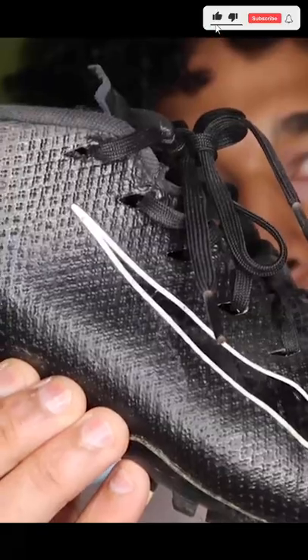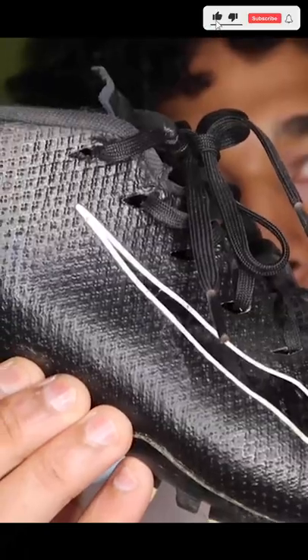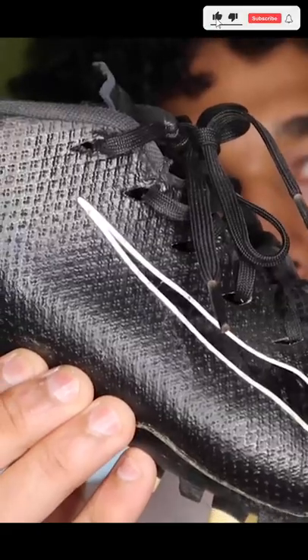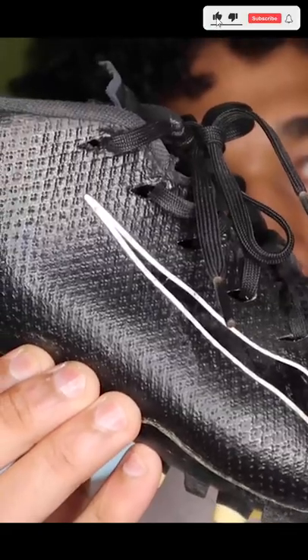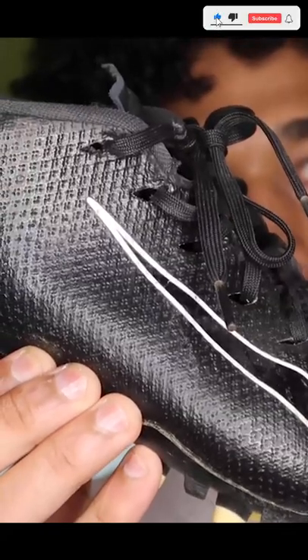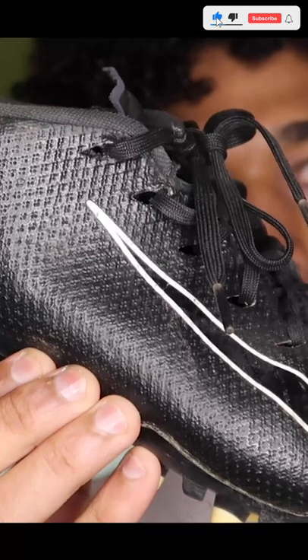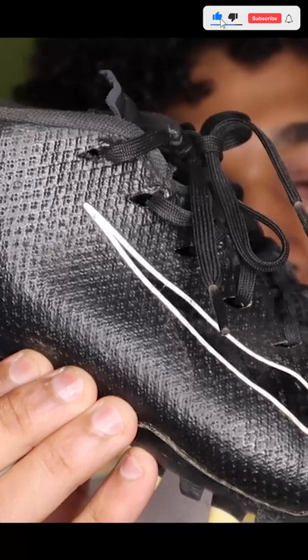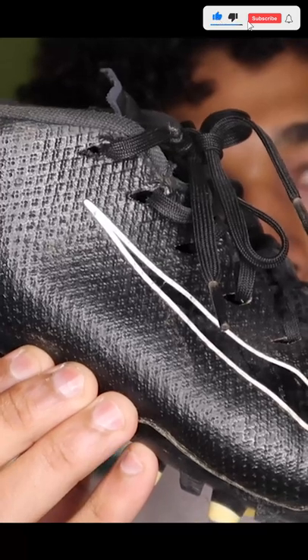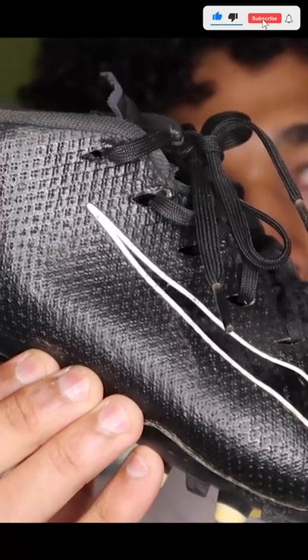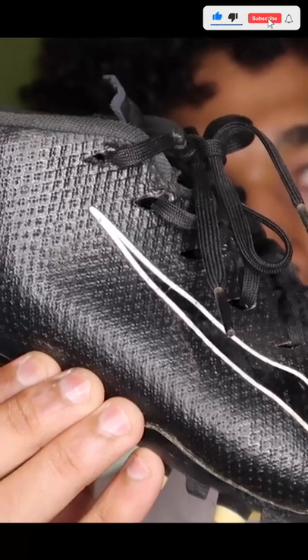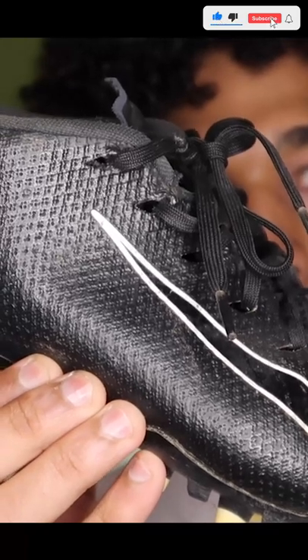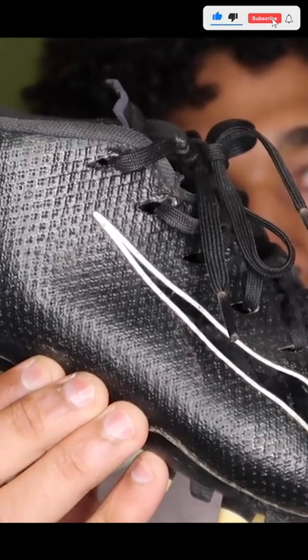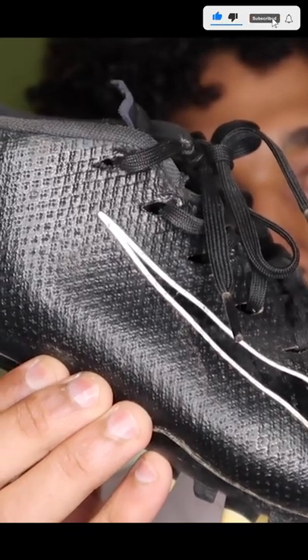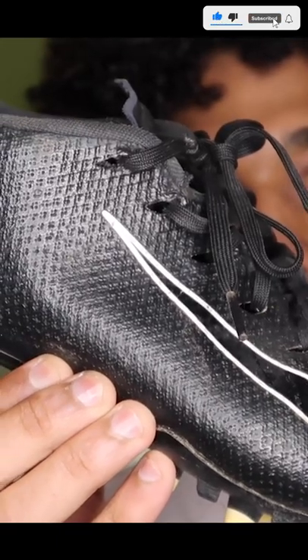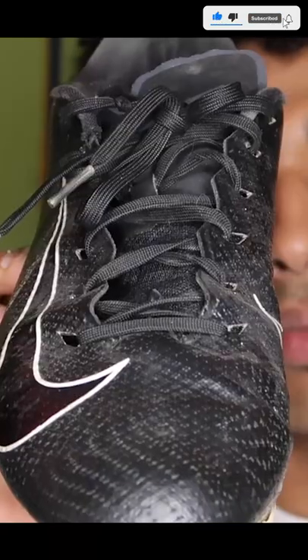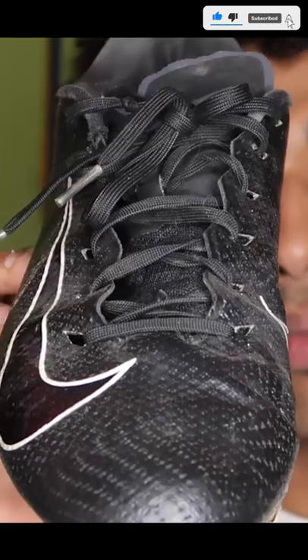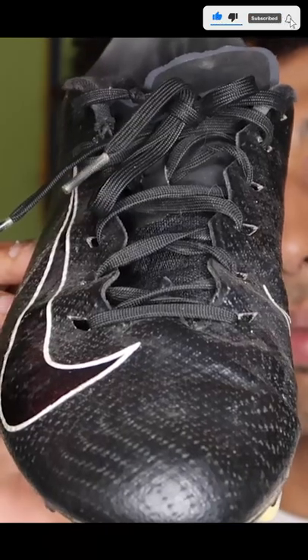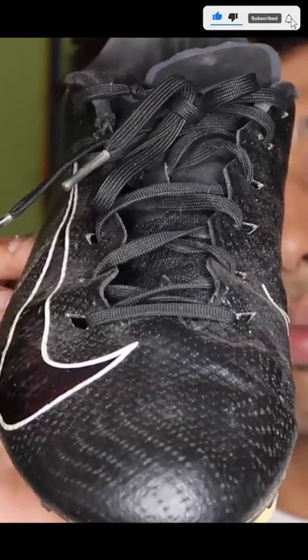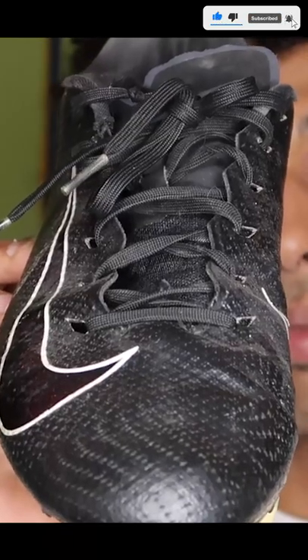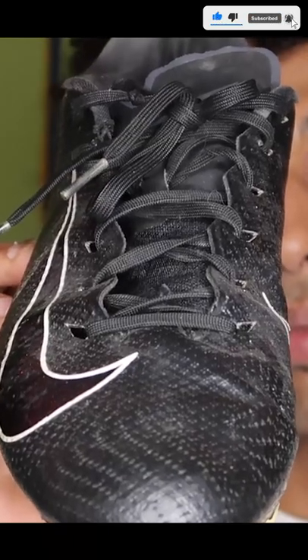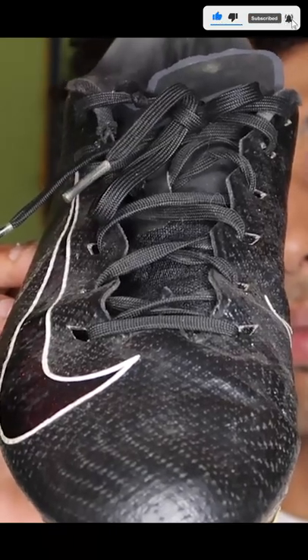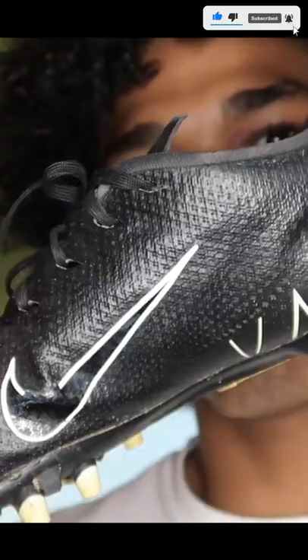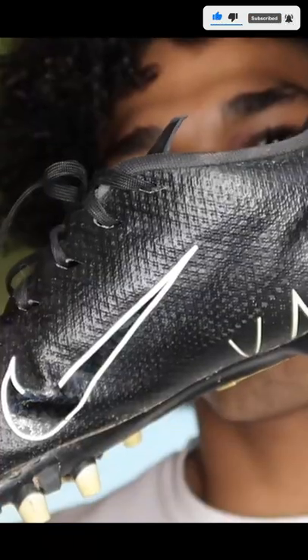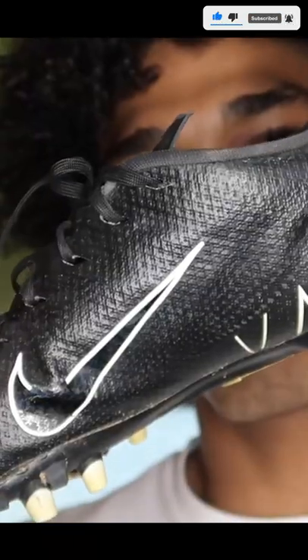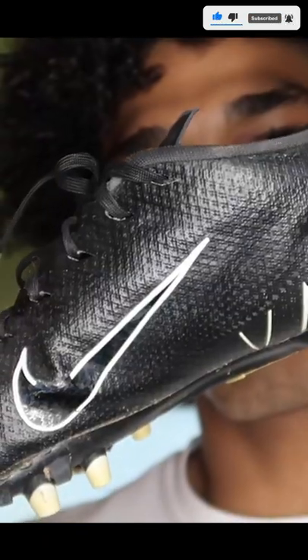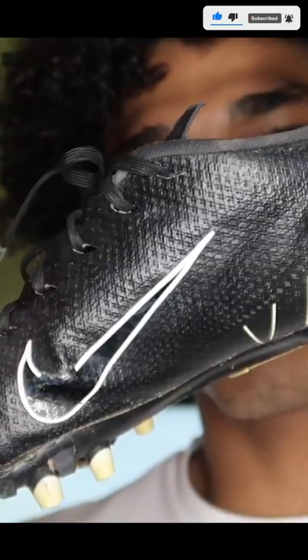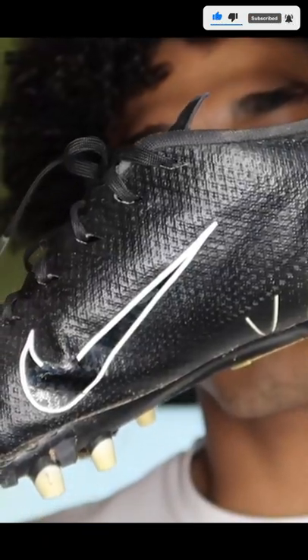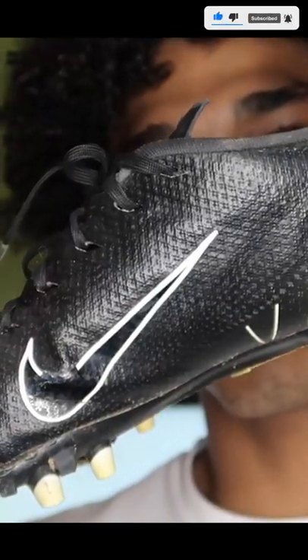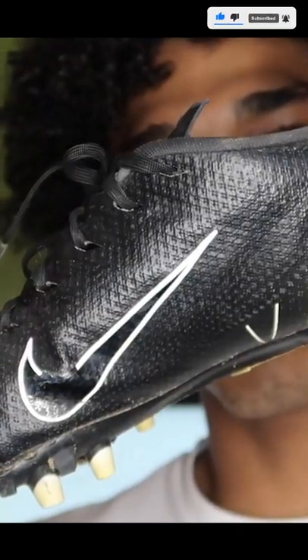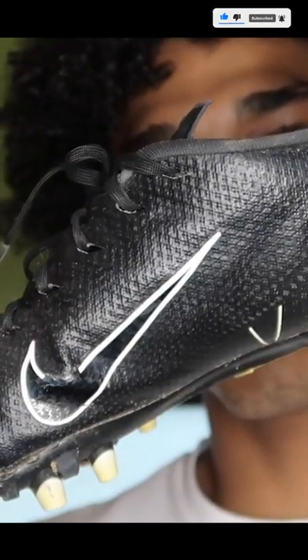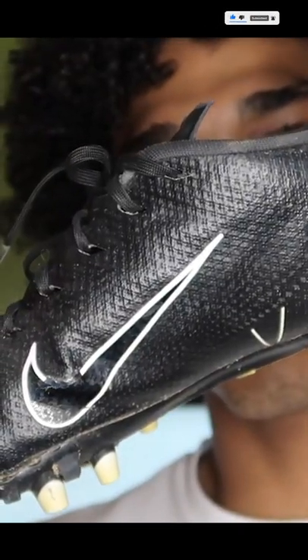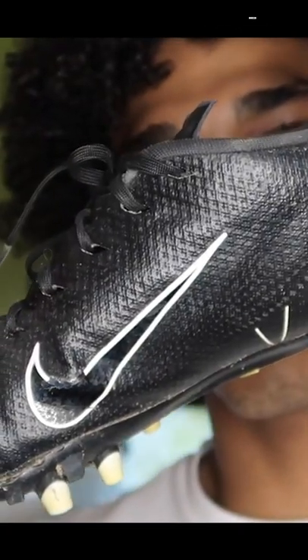So these are the Nike Vapor low-cut cleats. I've had these for two years and they've actually held their condition very well.